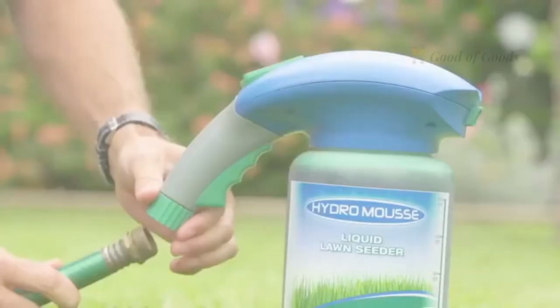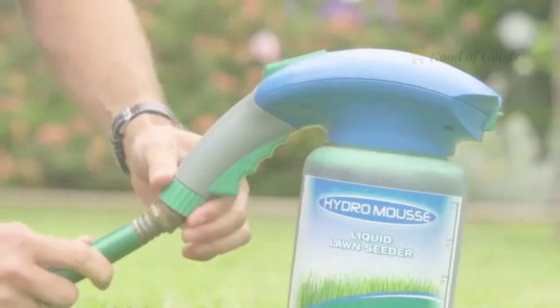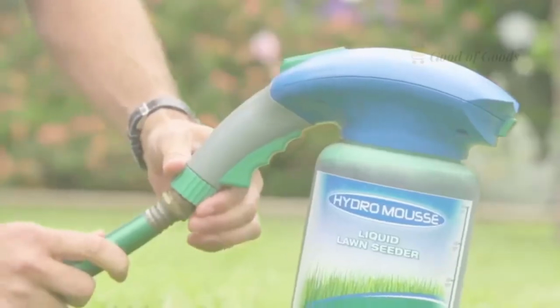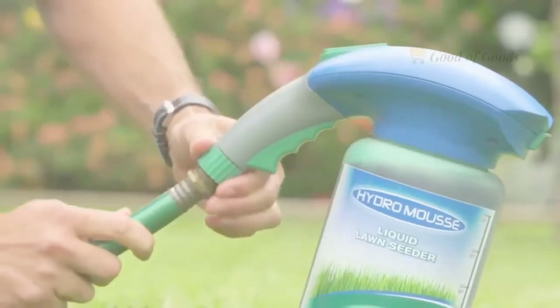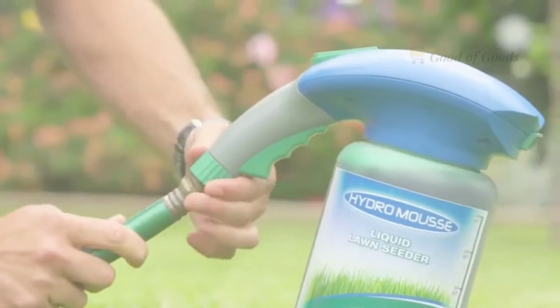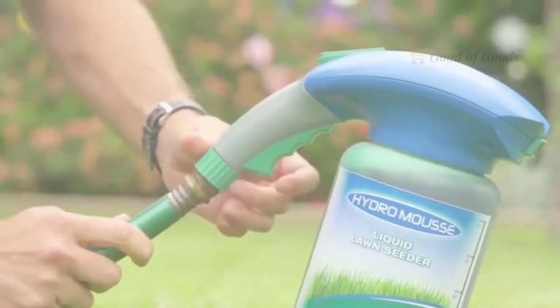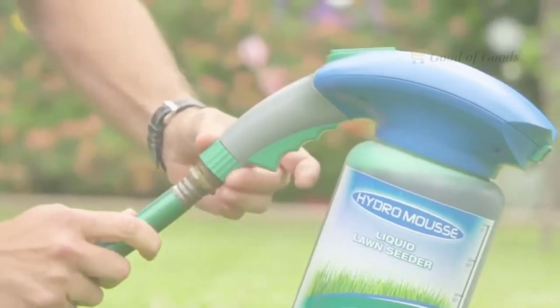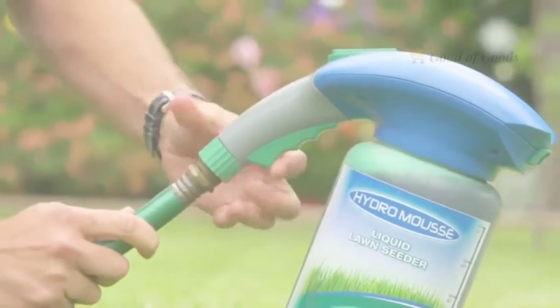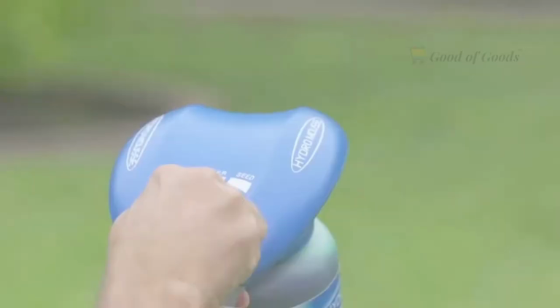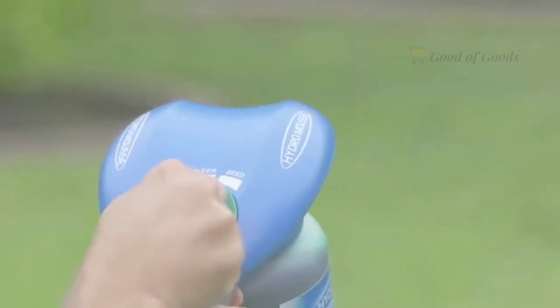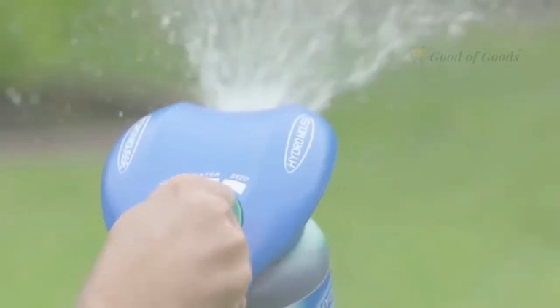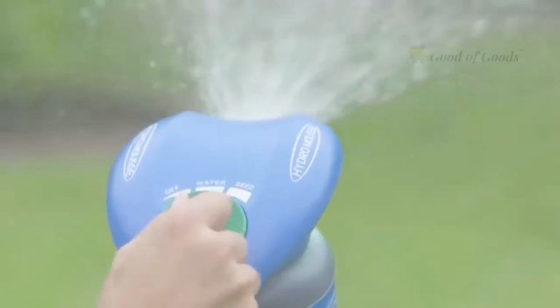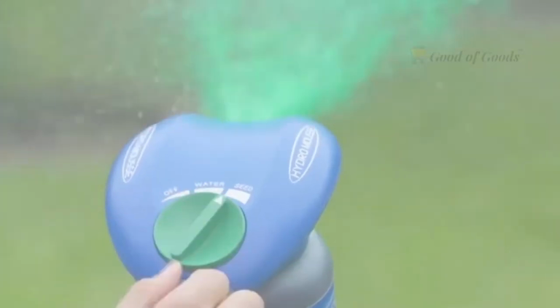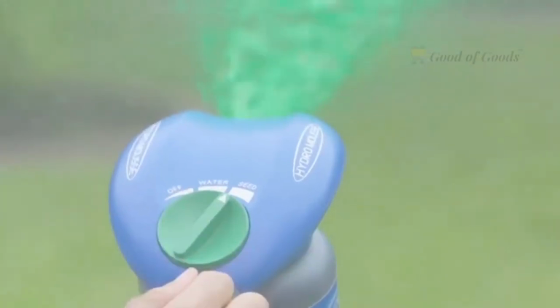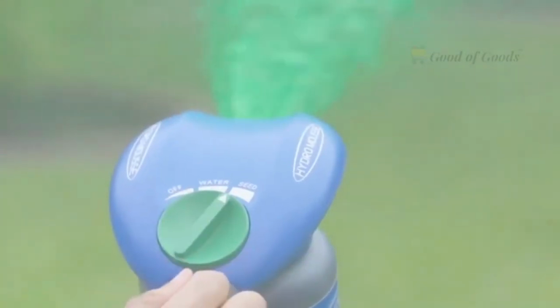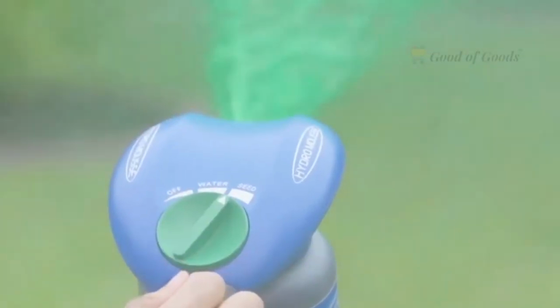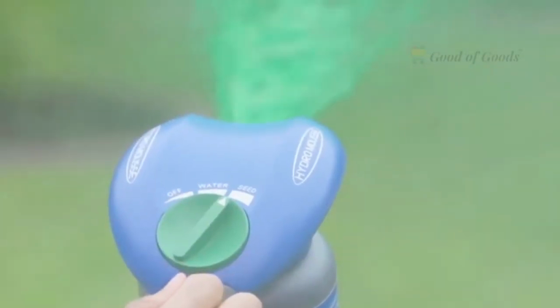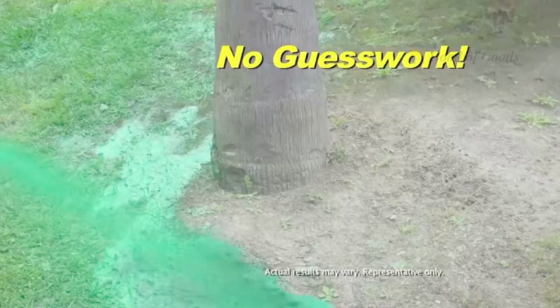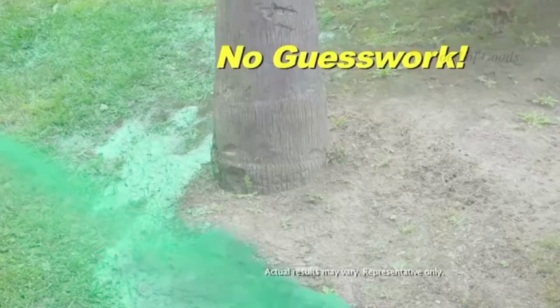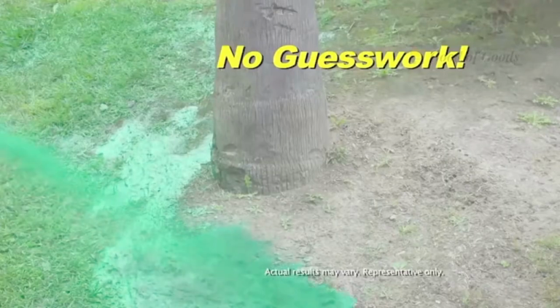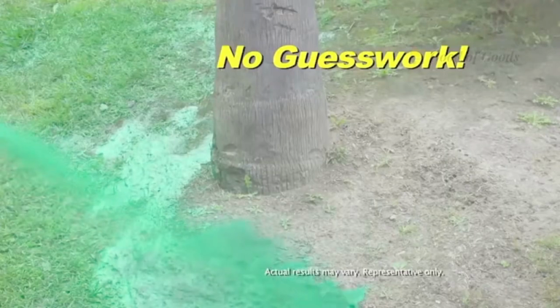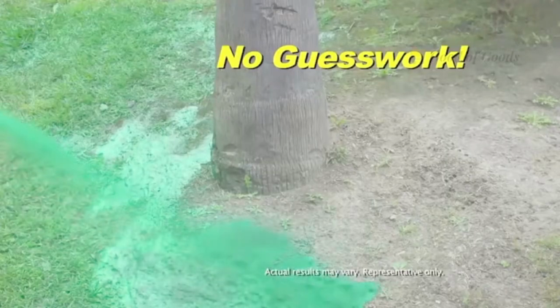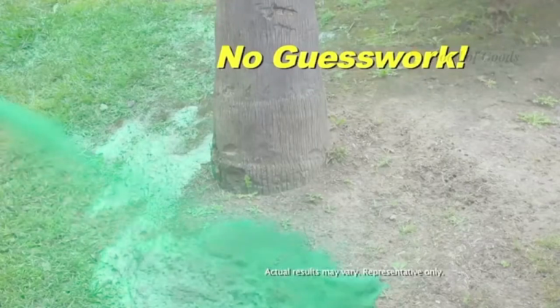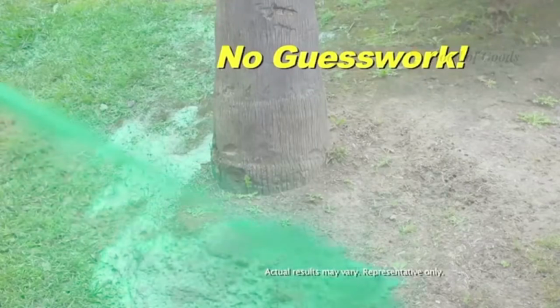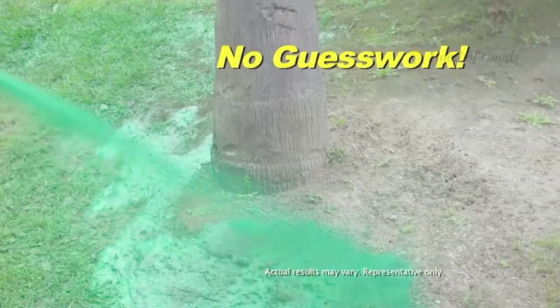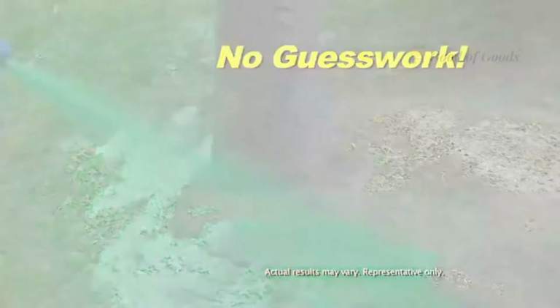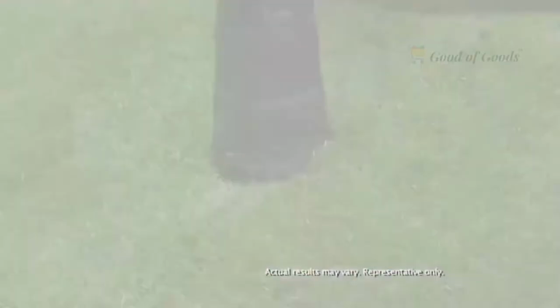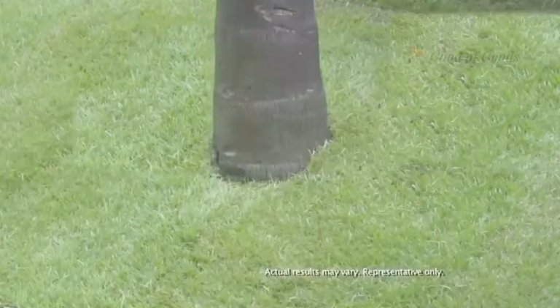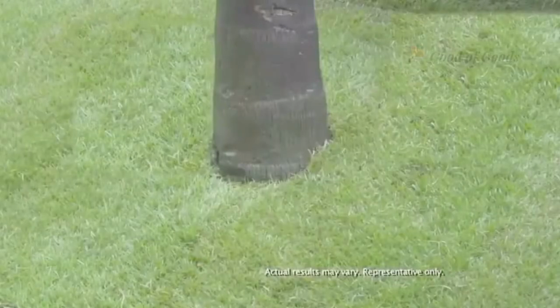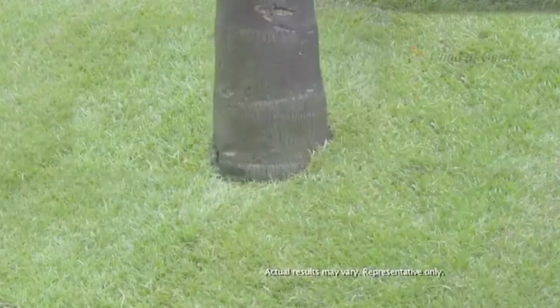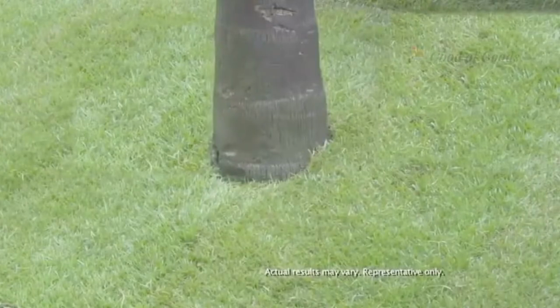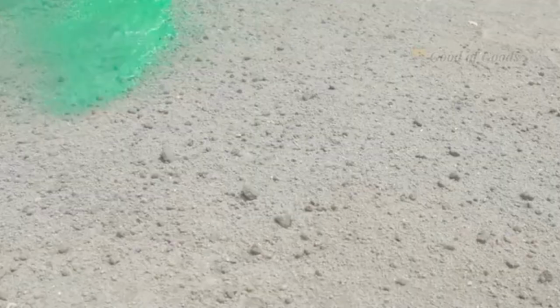Simply attach to any garden hose and turn the dial to seed. Forget the guesswork — Hydro Moose shows you exactly where you're planting.